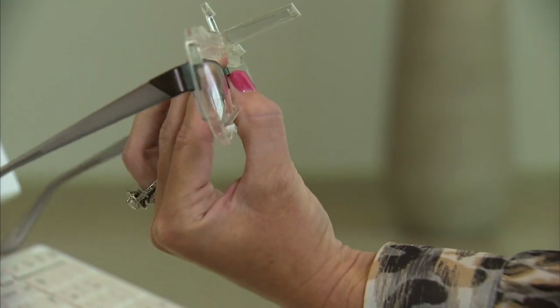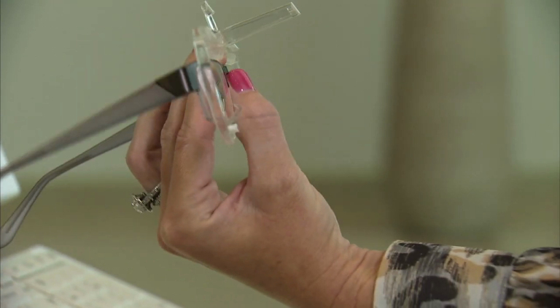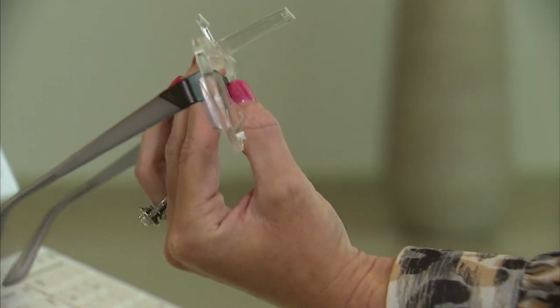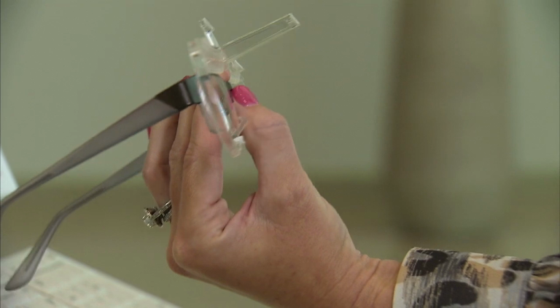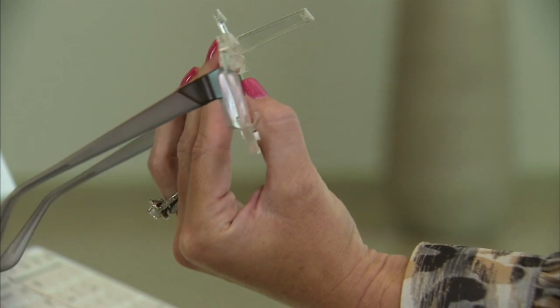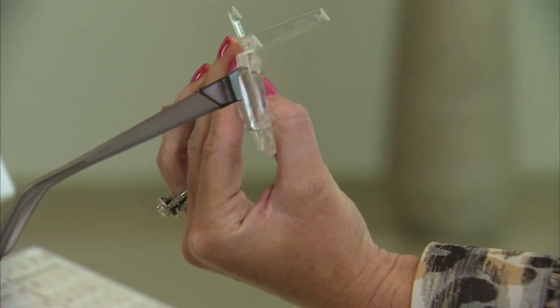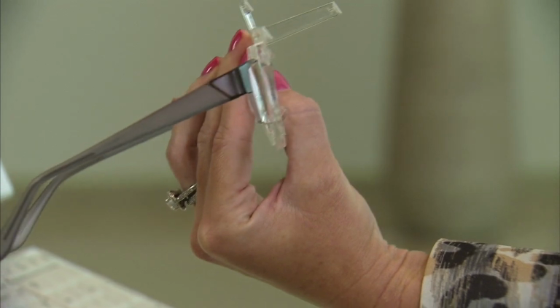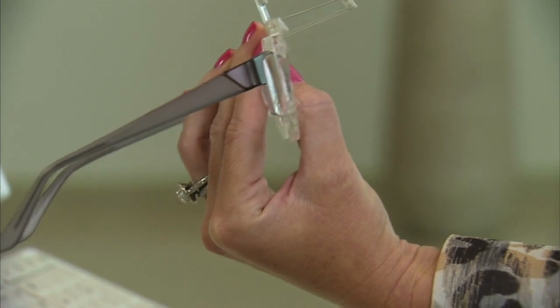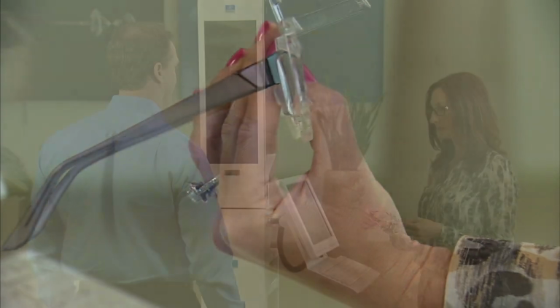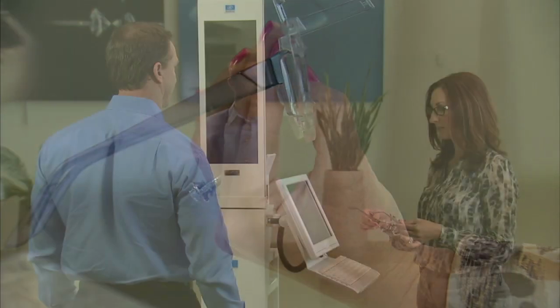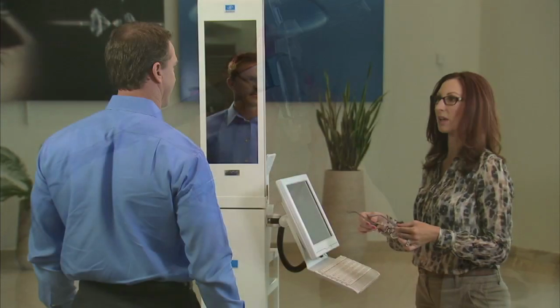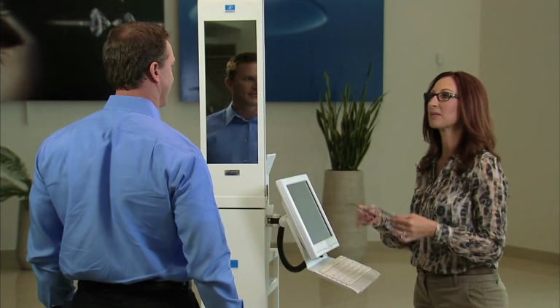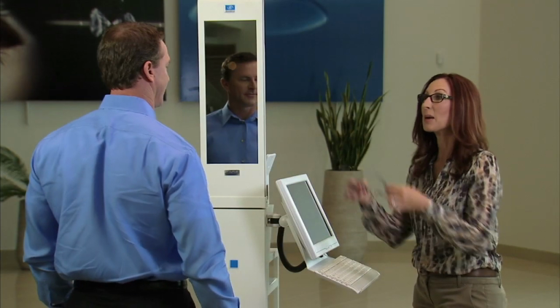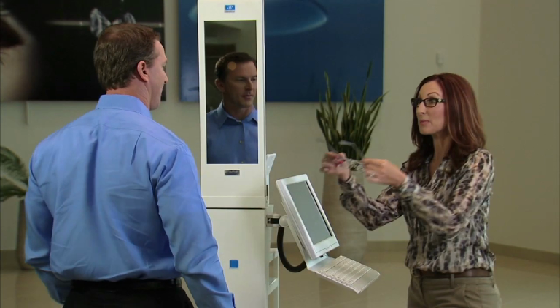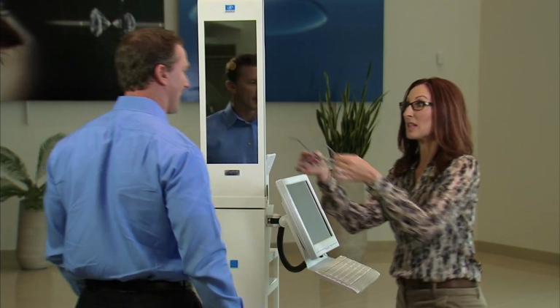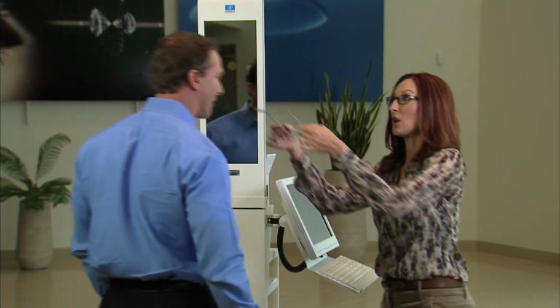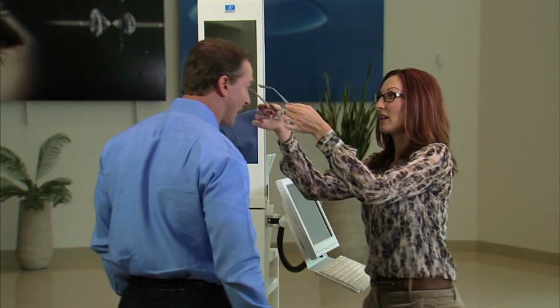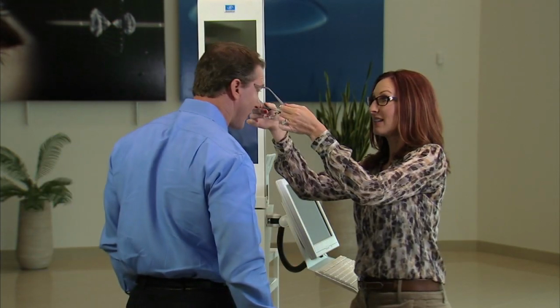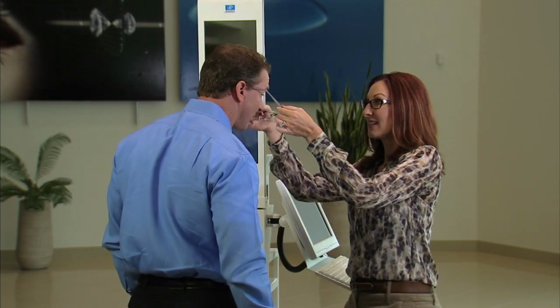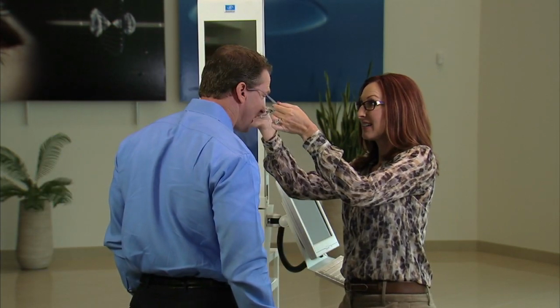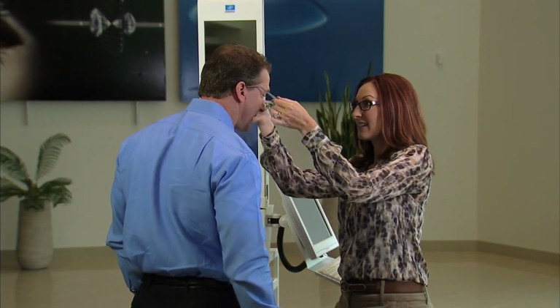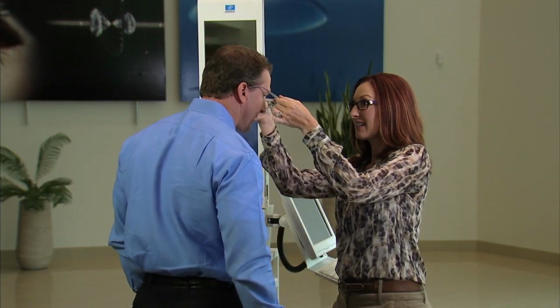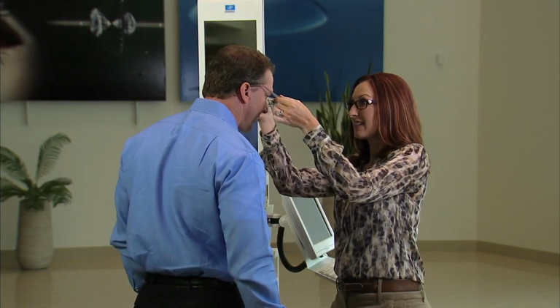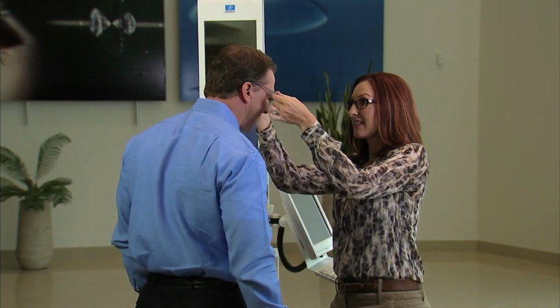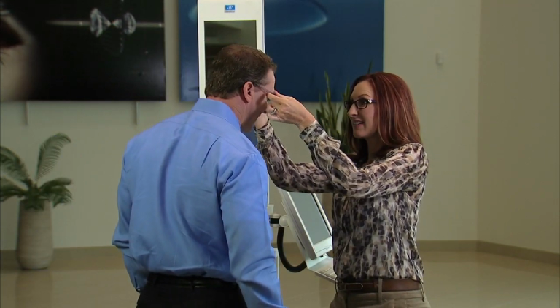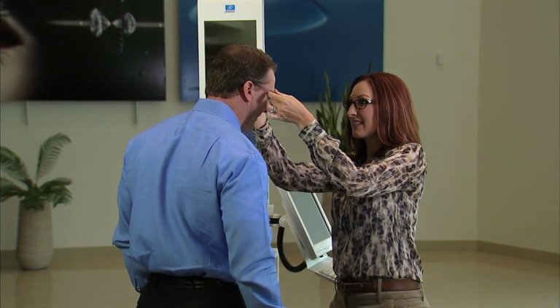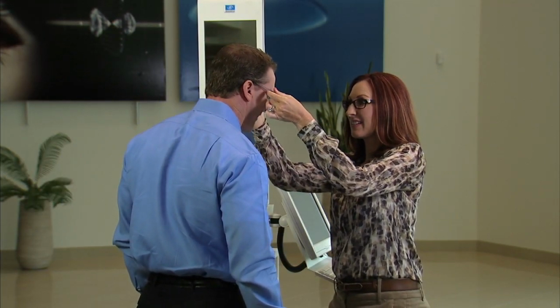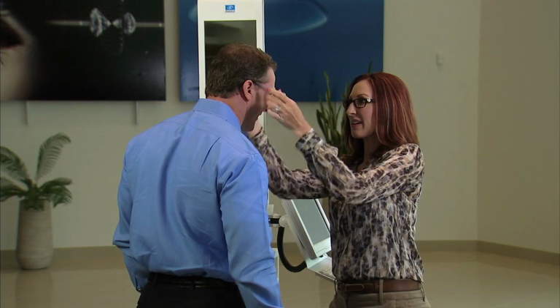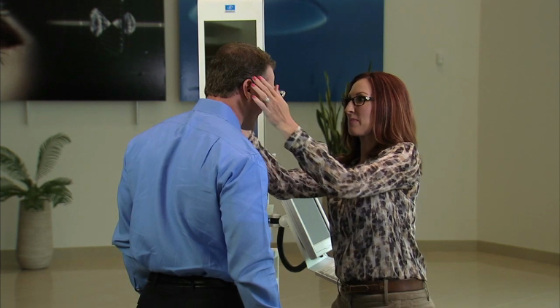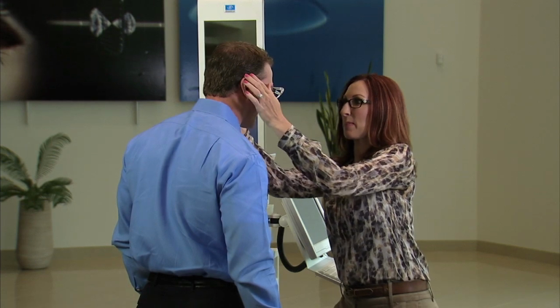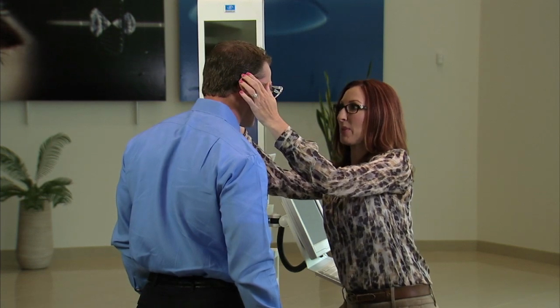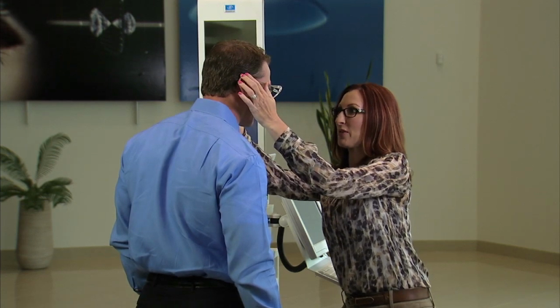Once the patient has replaced the frame, check again the comfortable and correct position of wear before beginning the measurement process.